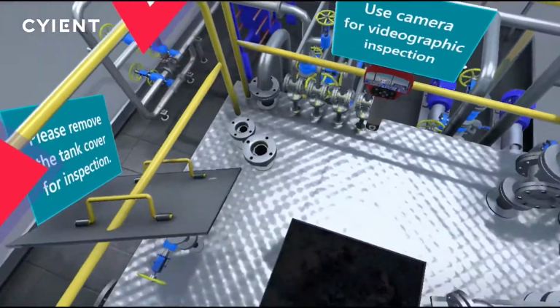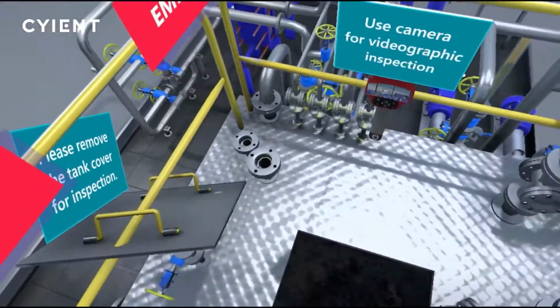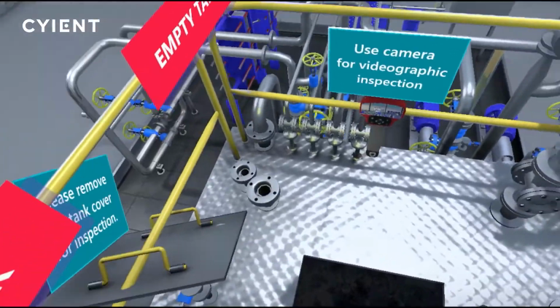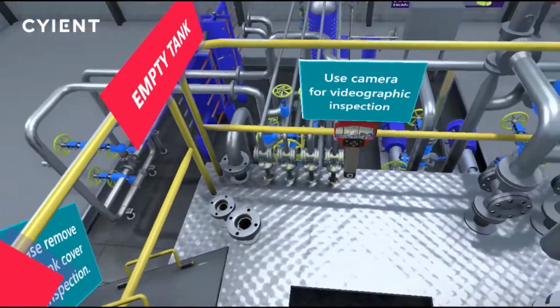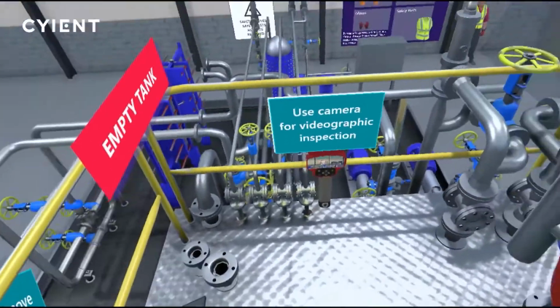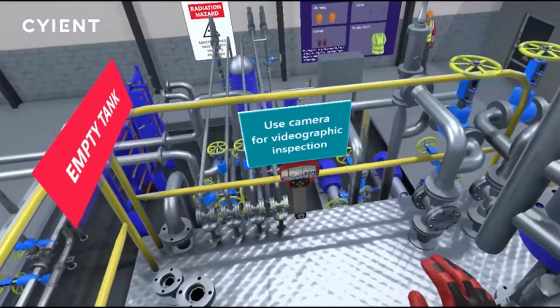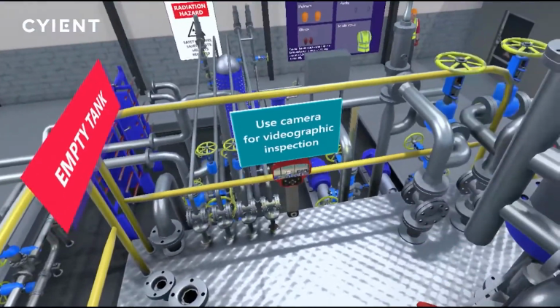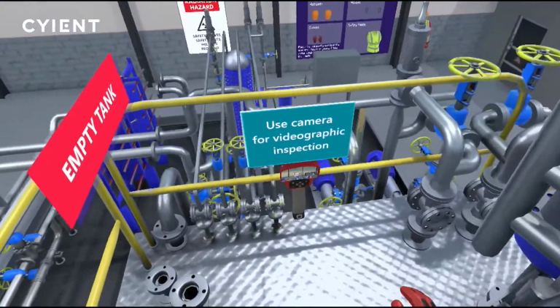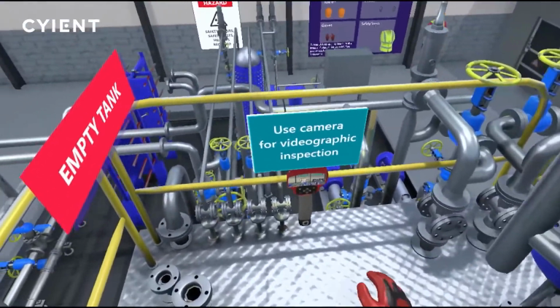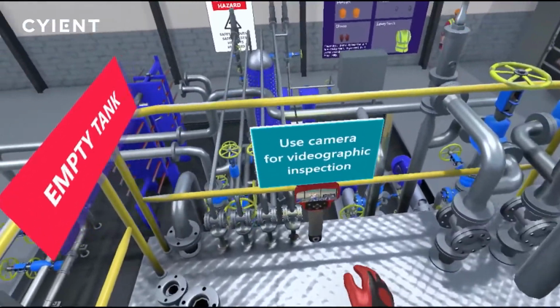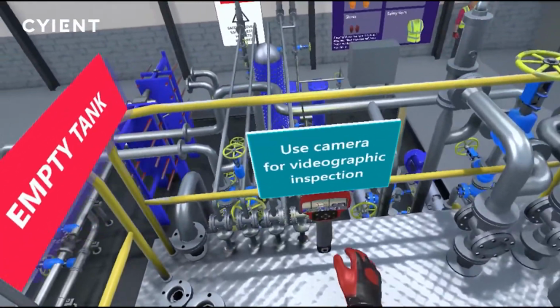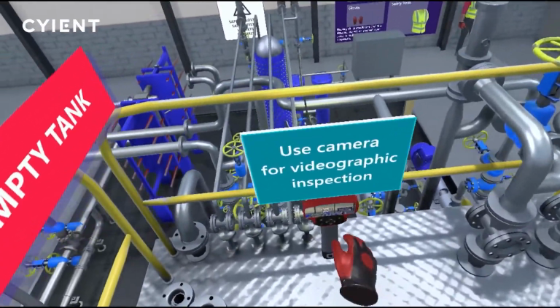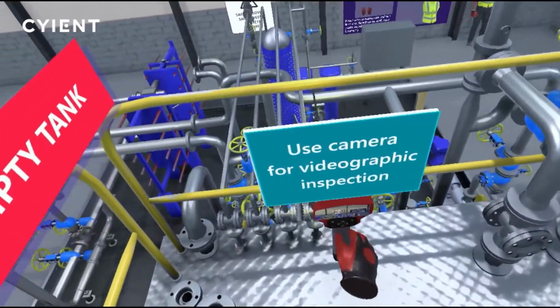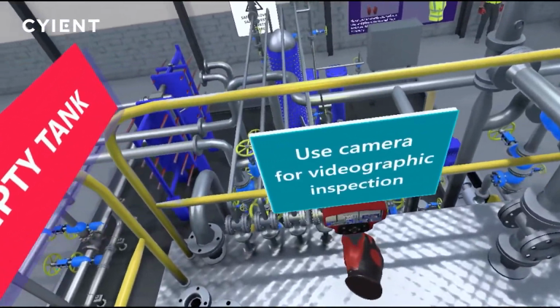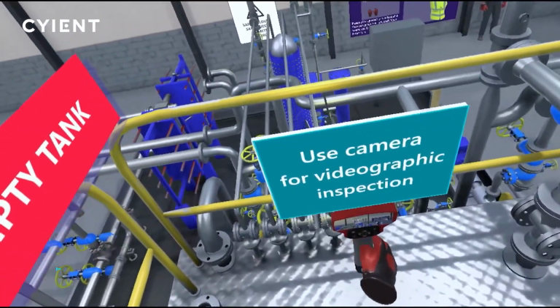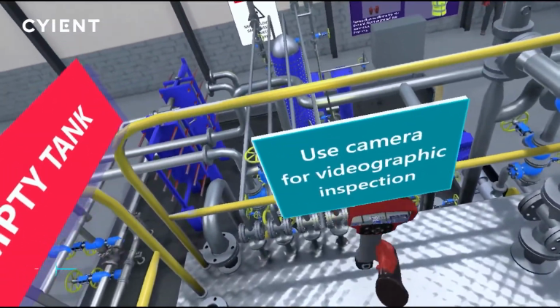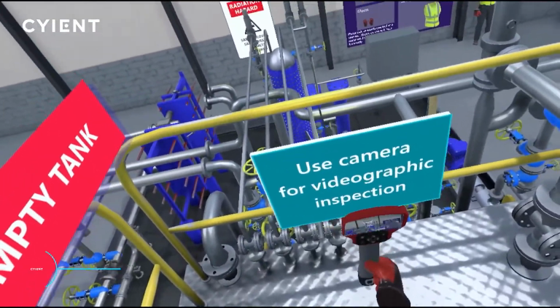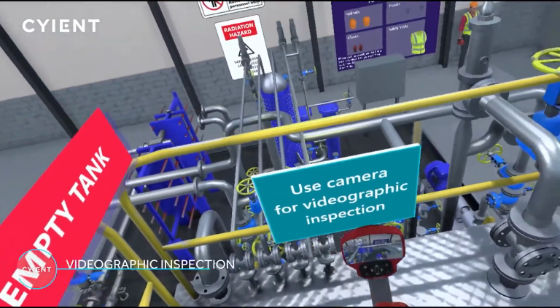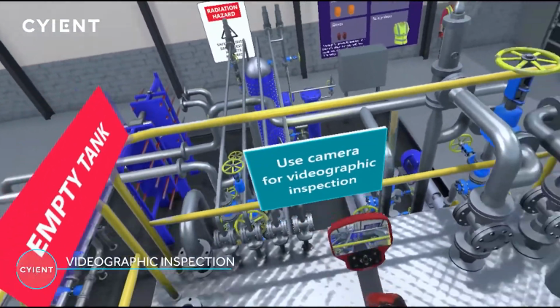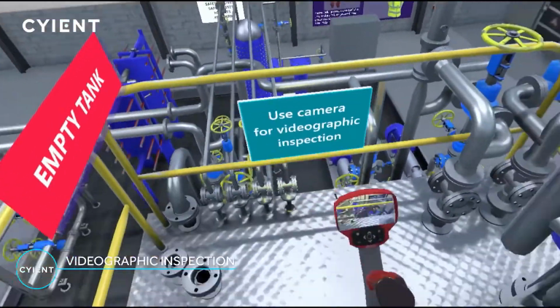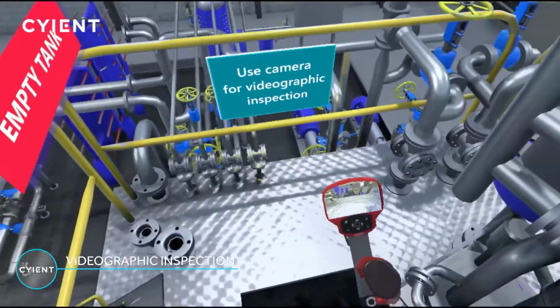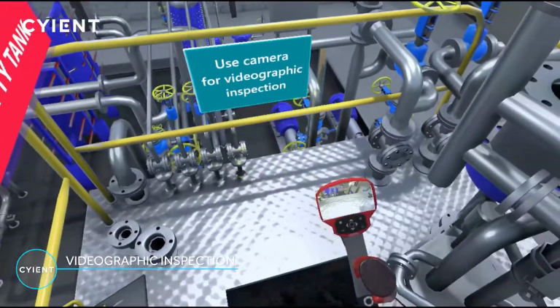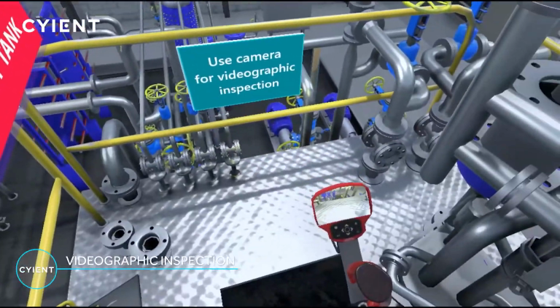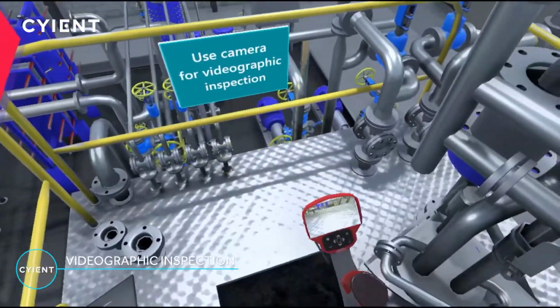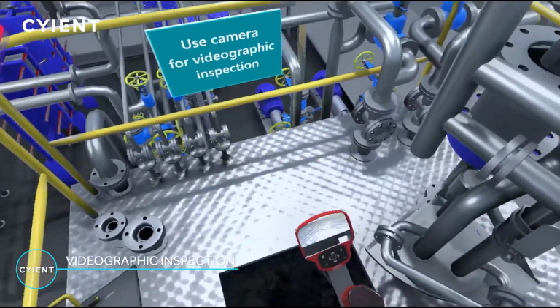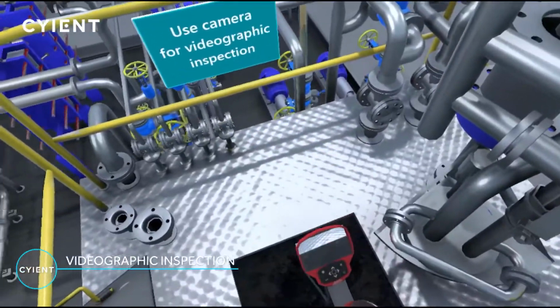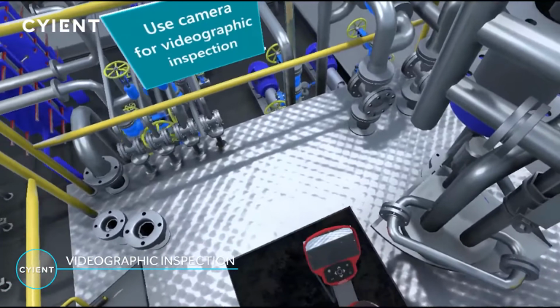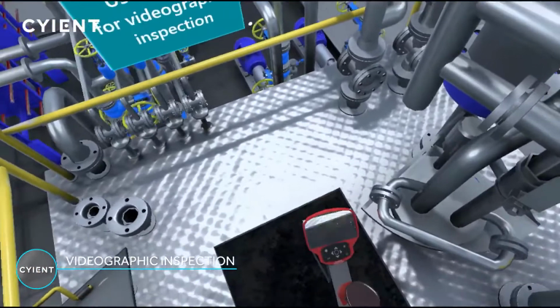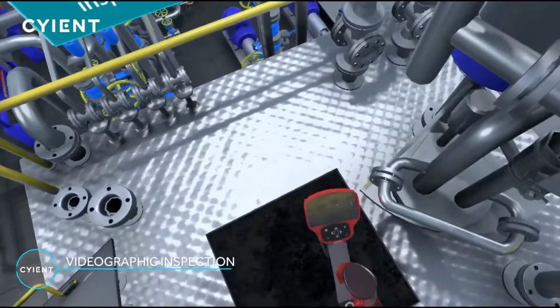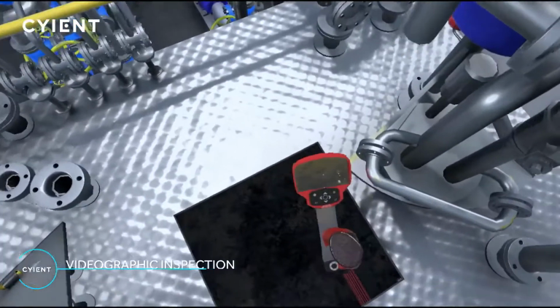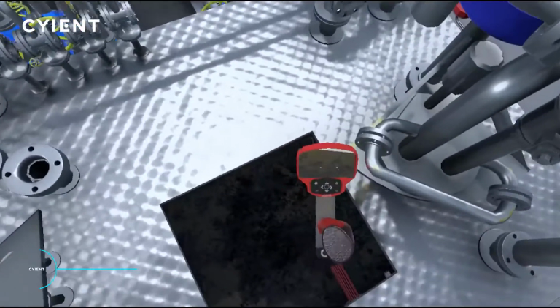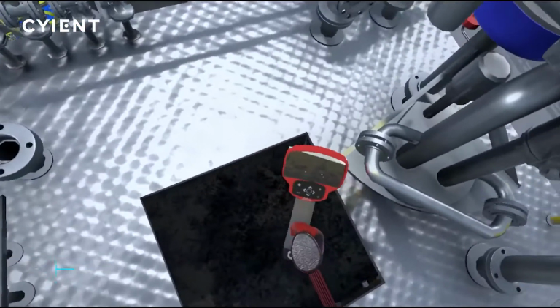Customized tools such as this camera can train users on how to perform a video graphic inspection of the storage tank.